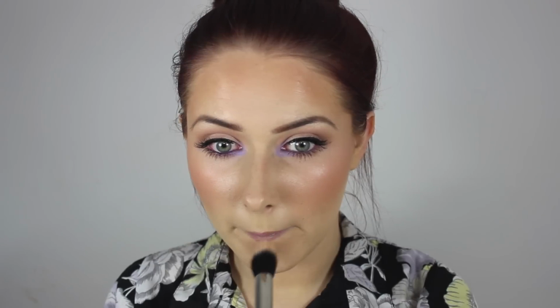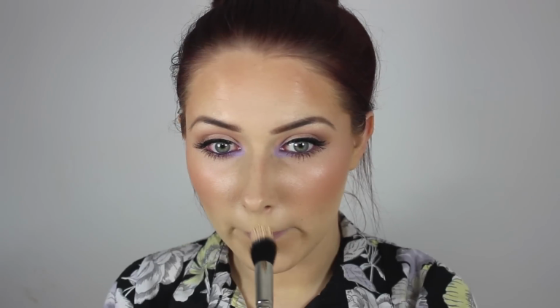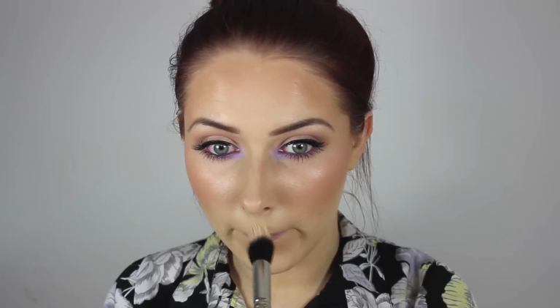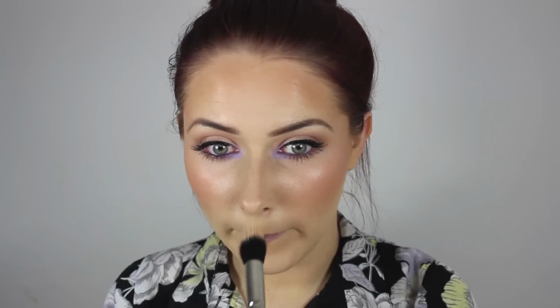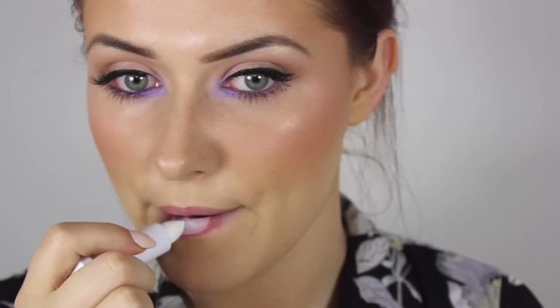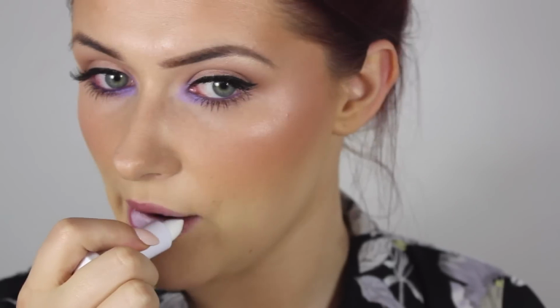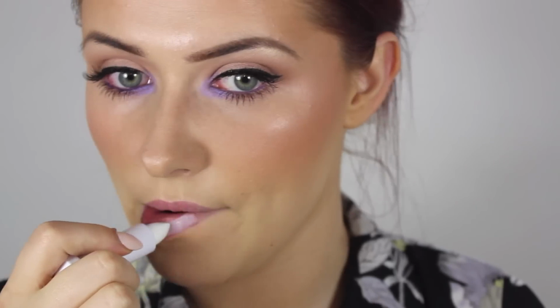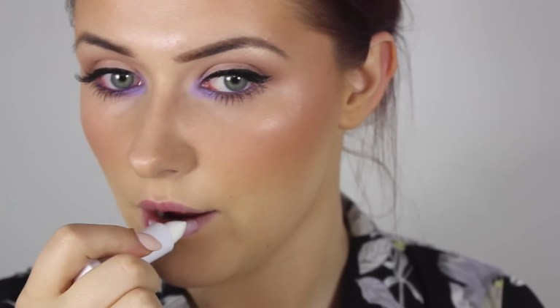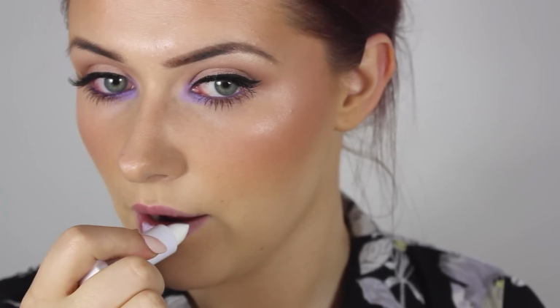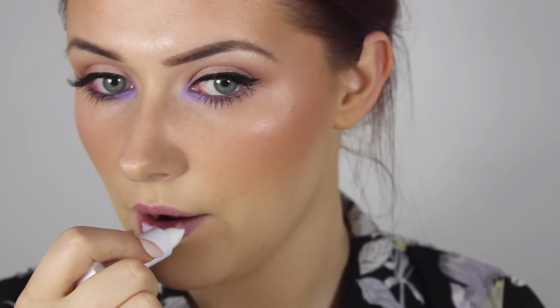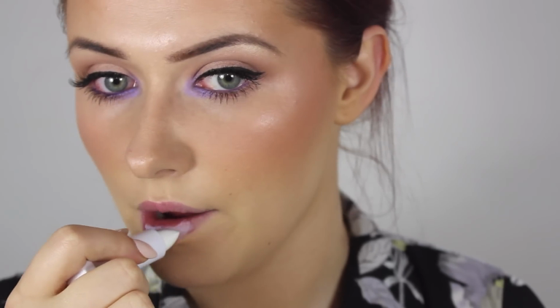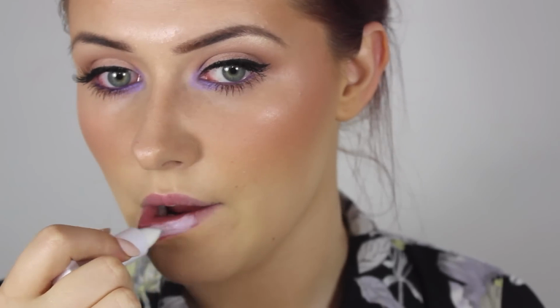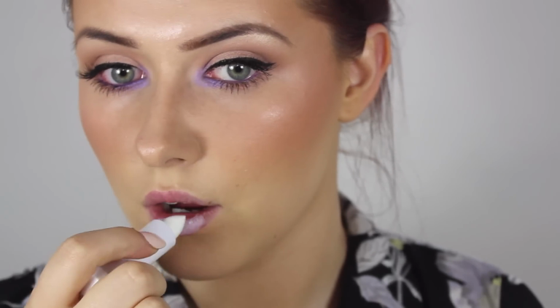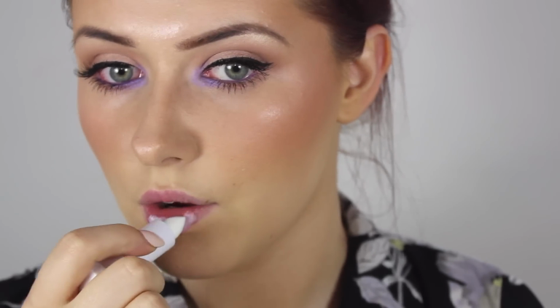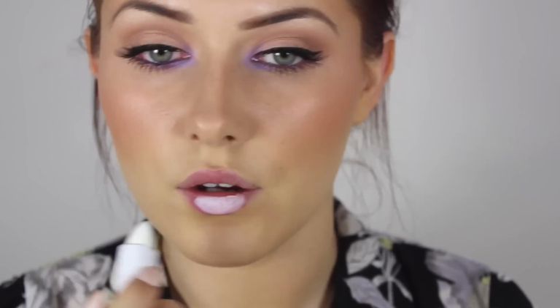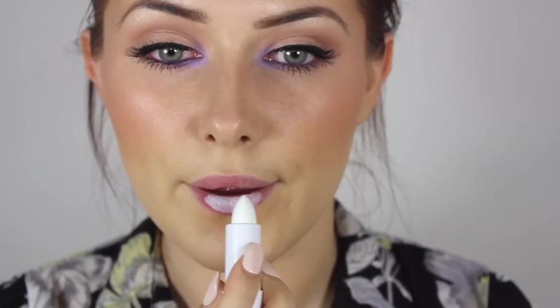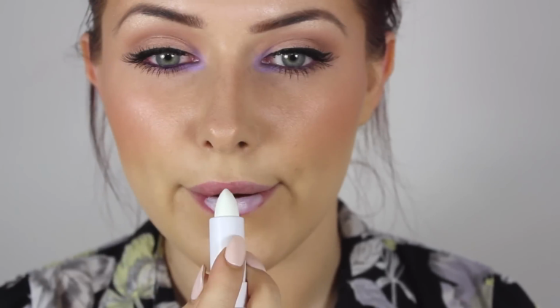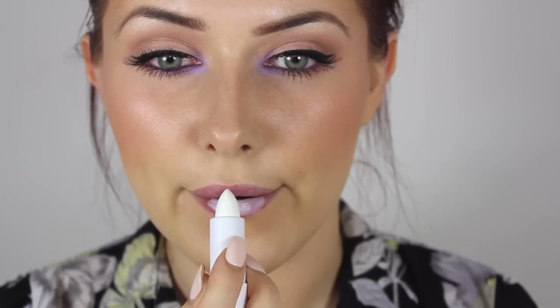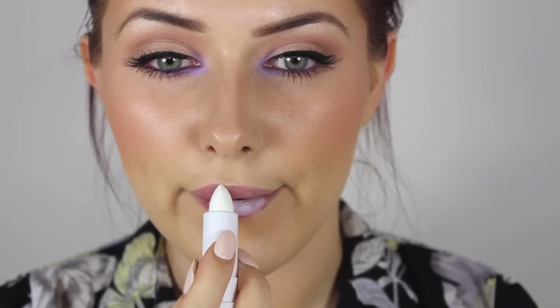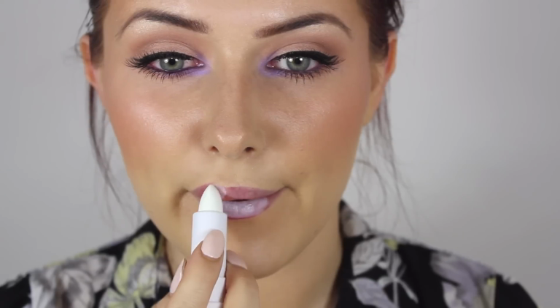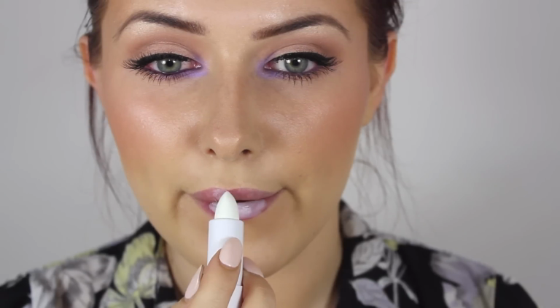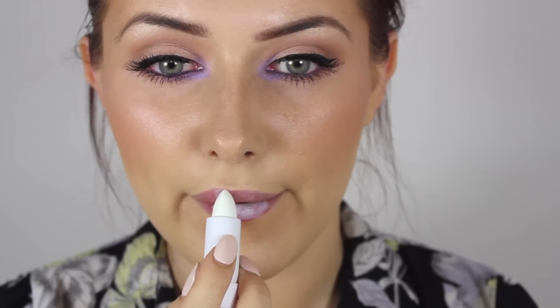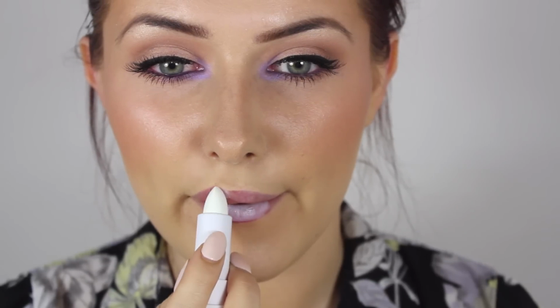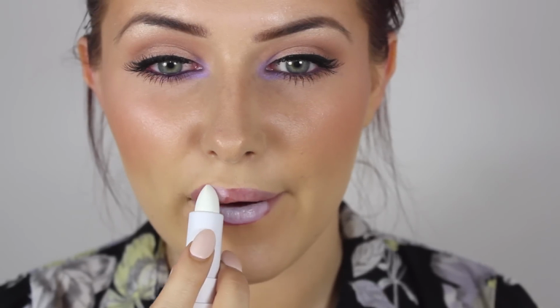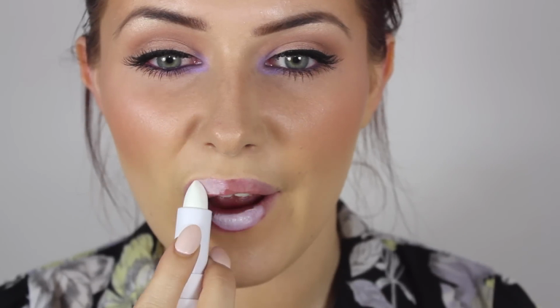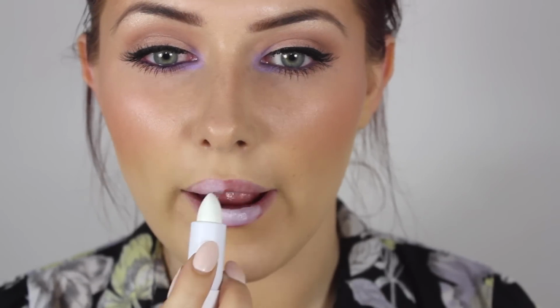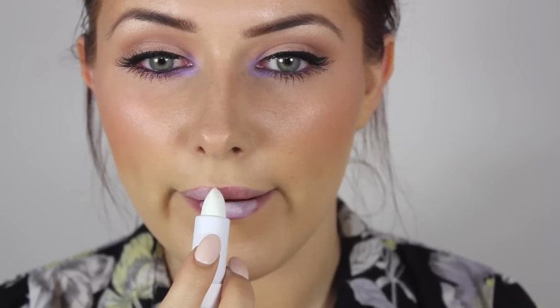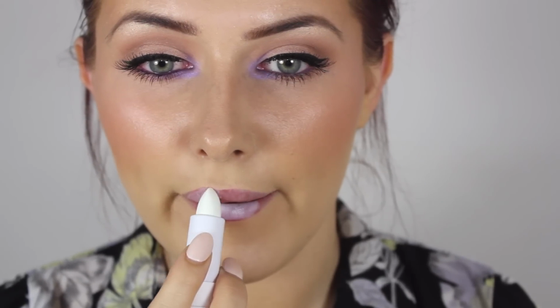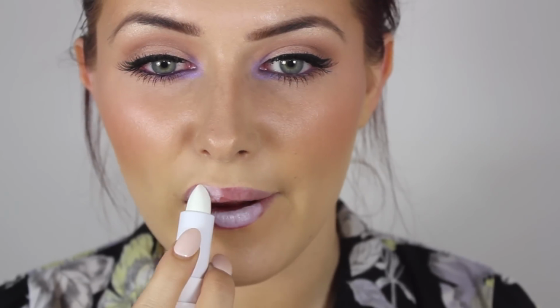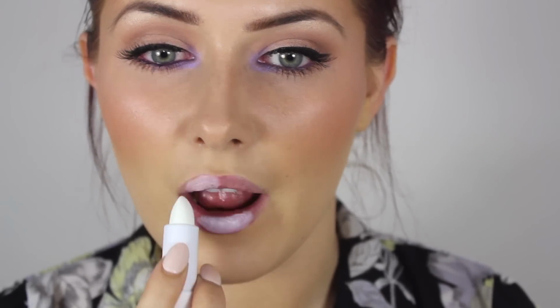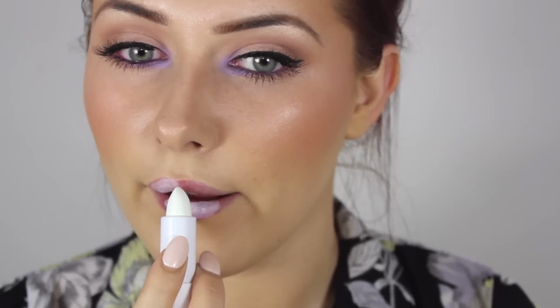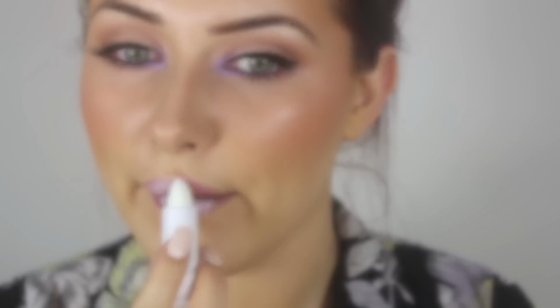For highlight, I didn't actually go with MAC Soft and Gentle for once — I went with an eyeshadow, which will be listed on my blog.